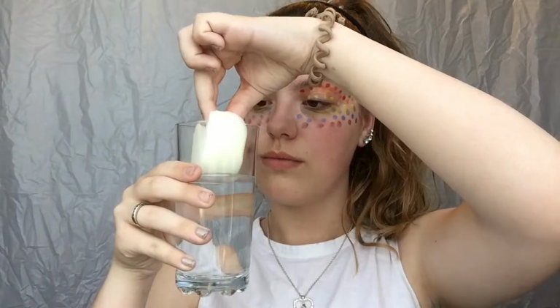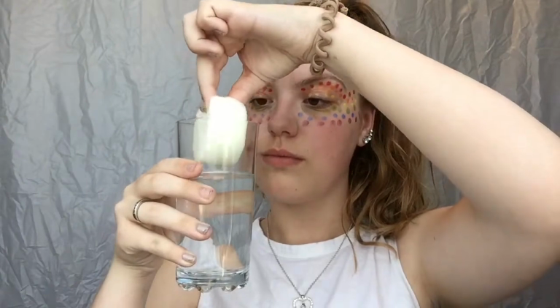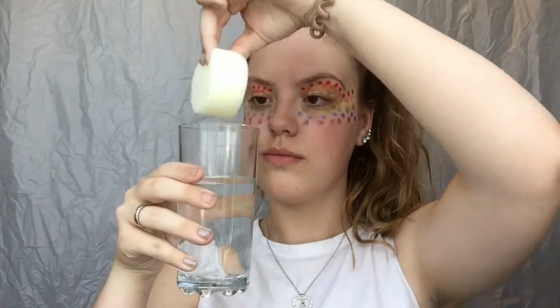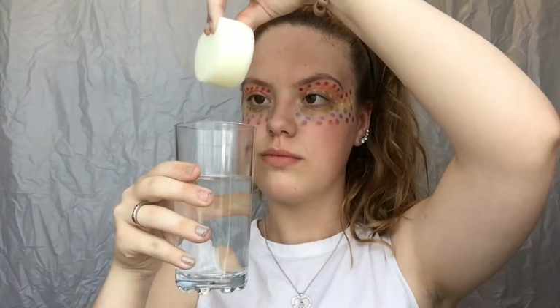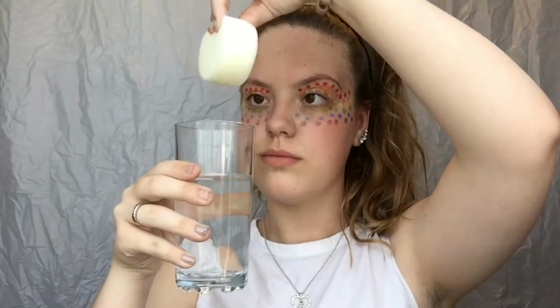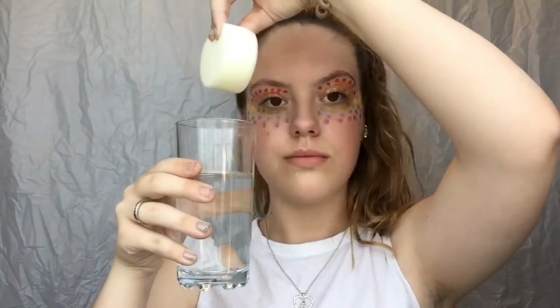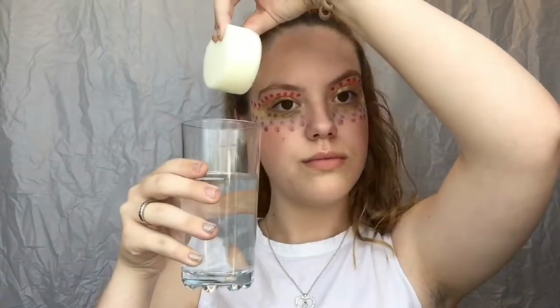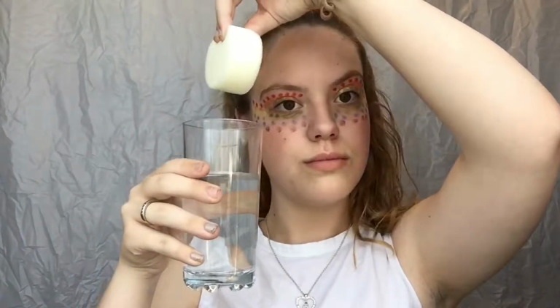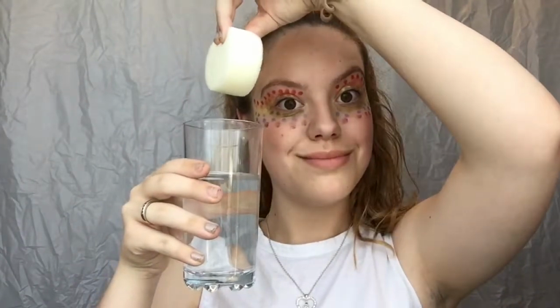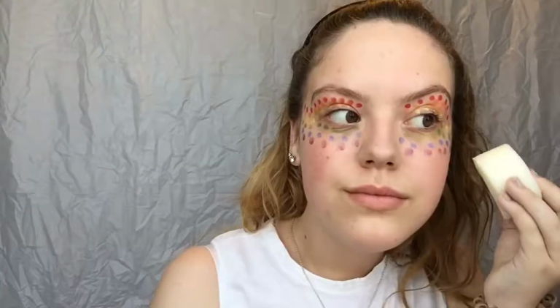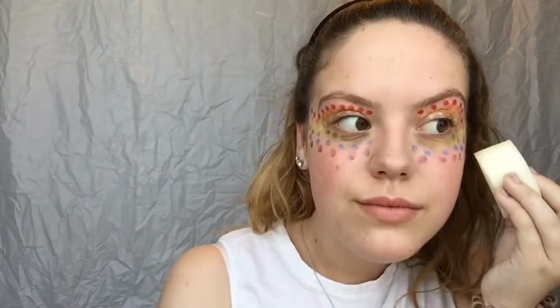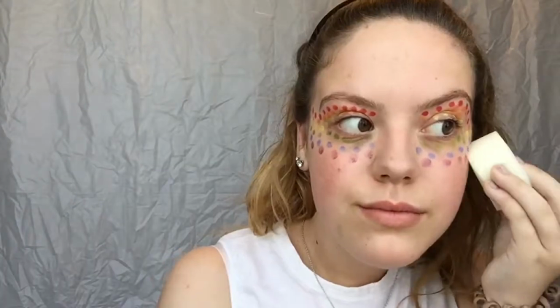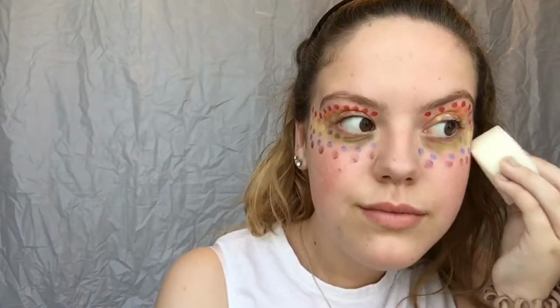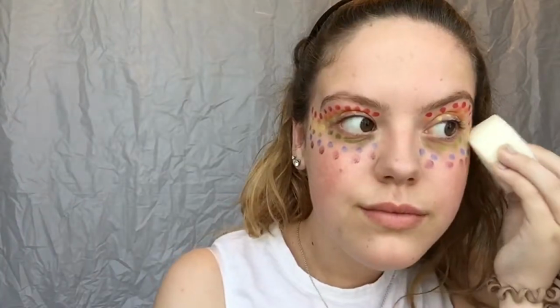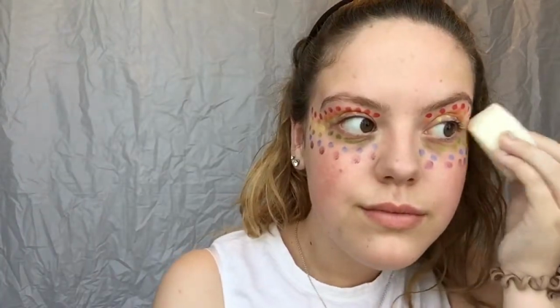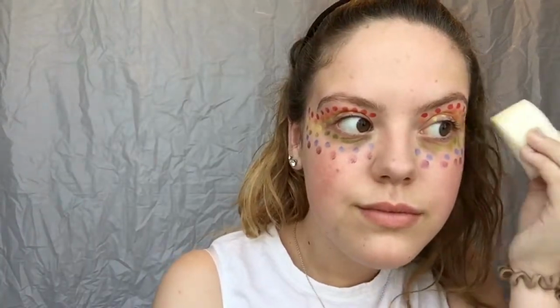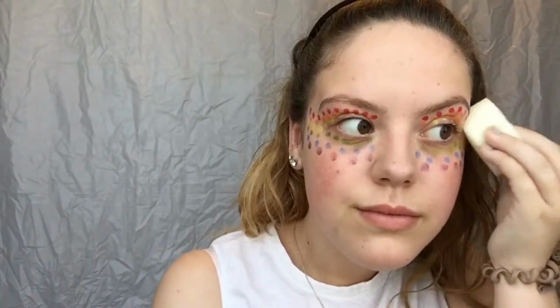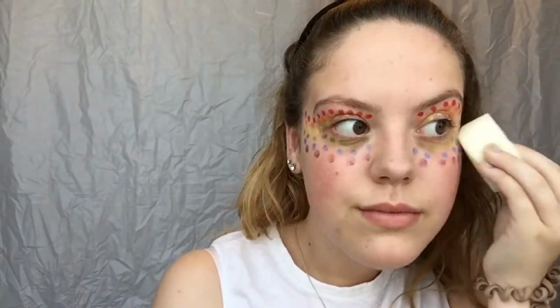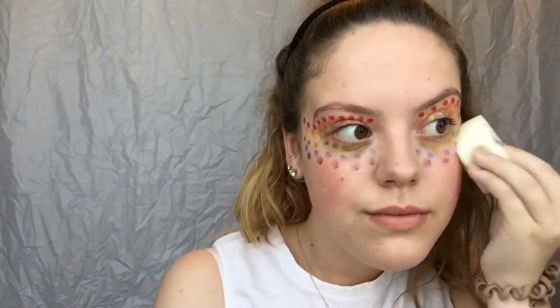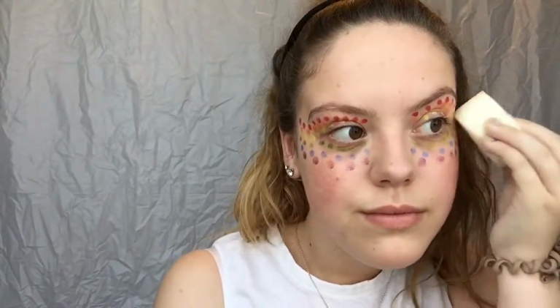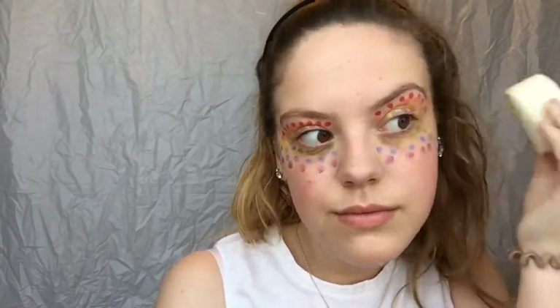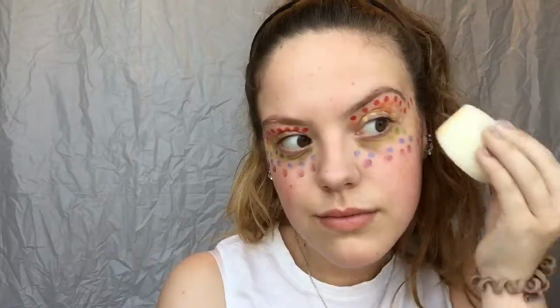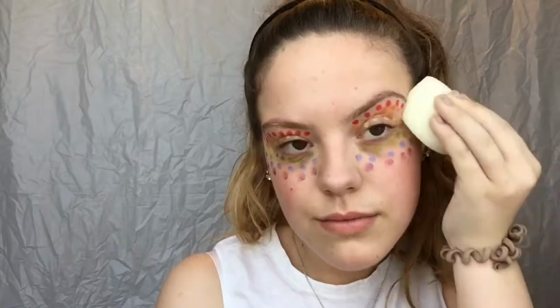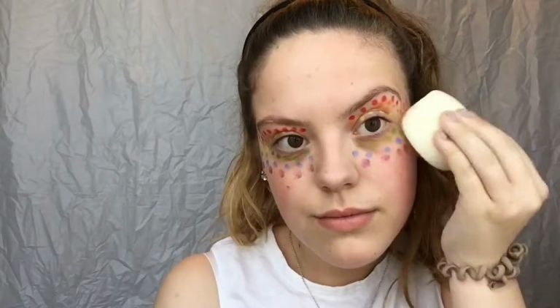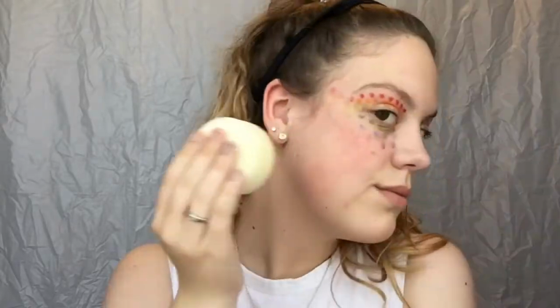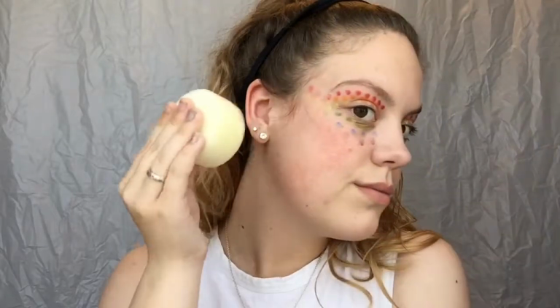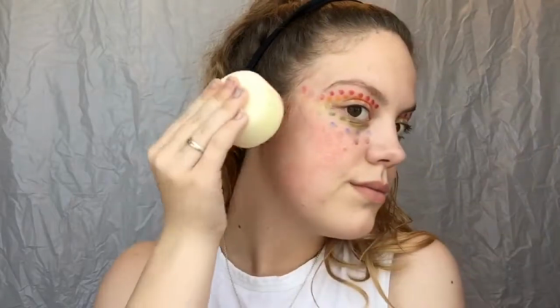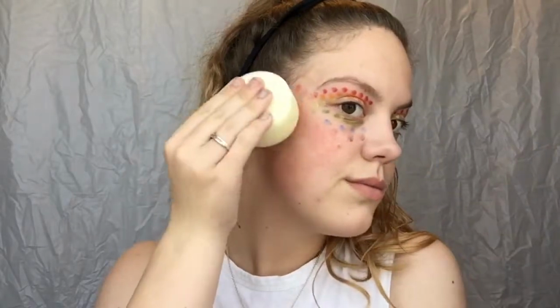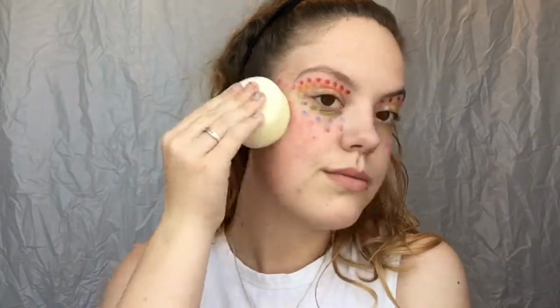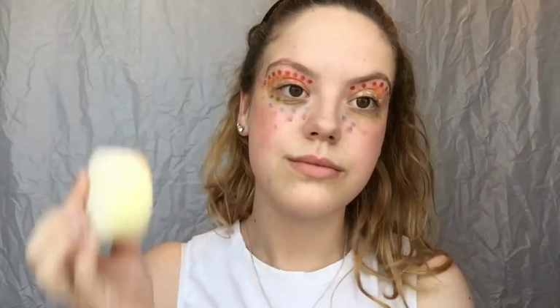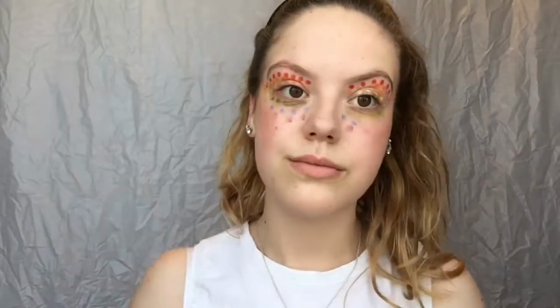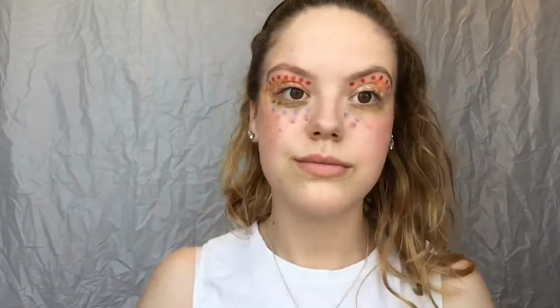So I'm using a sponge and trying to ombre and kind of blend in the colours on the outside. You'll see — yeah, there we go.